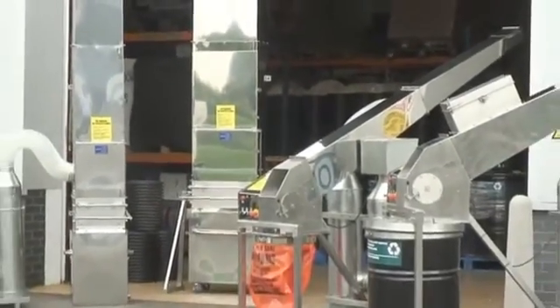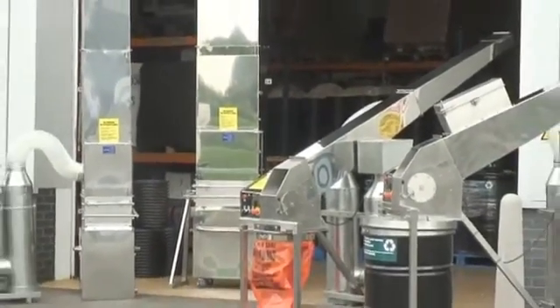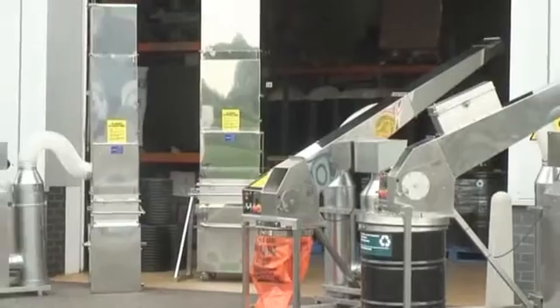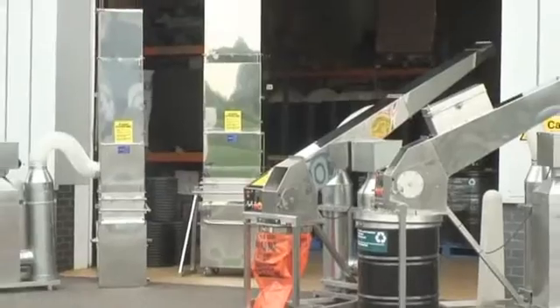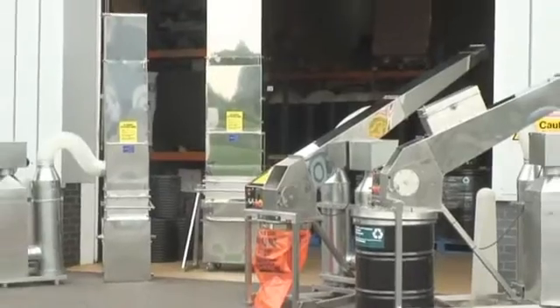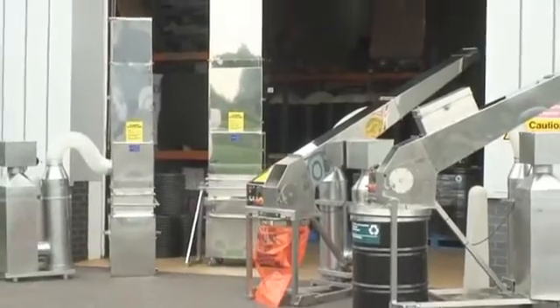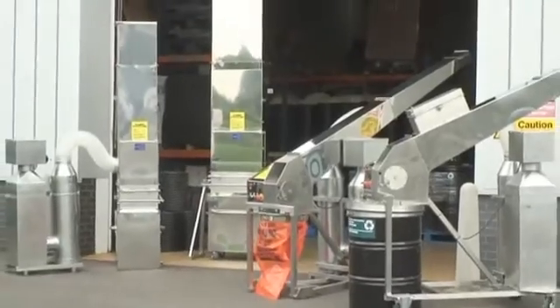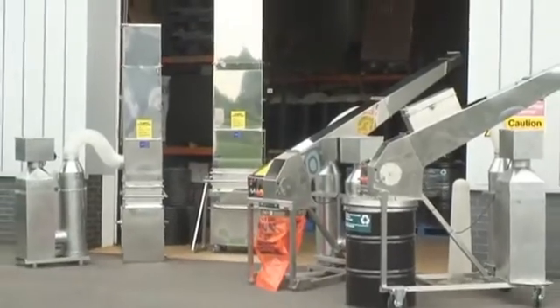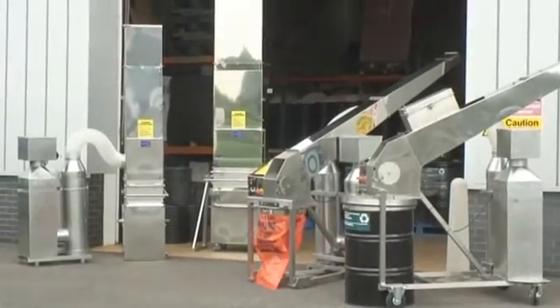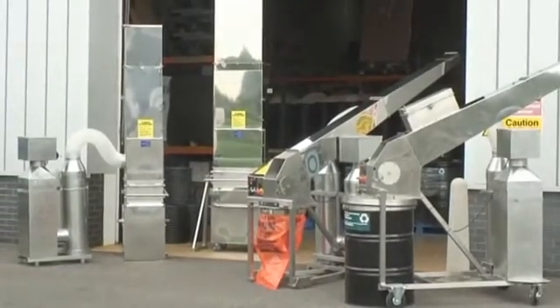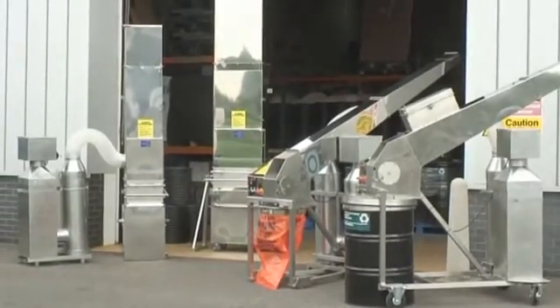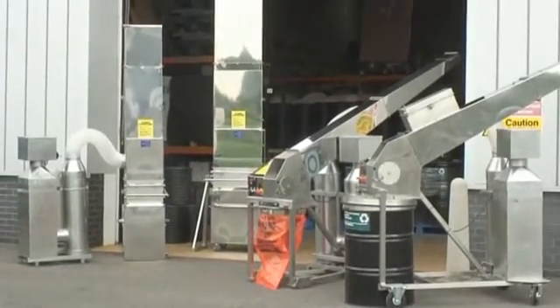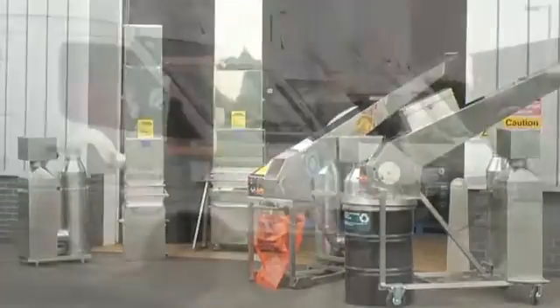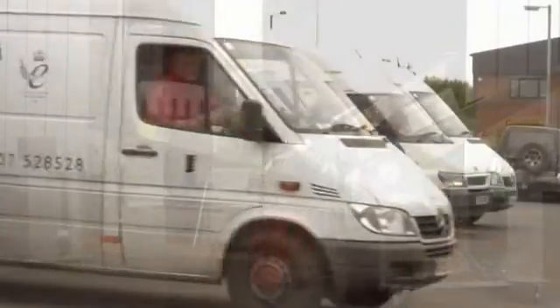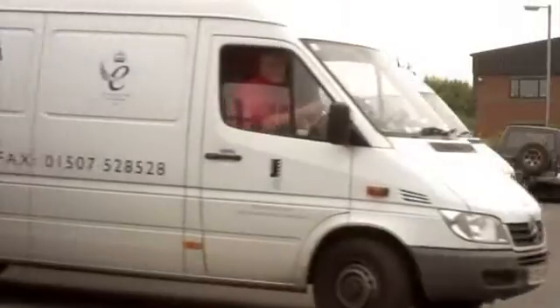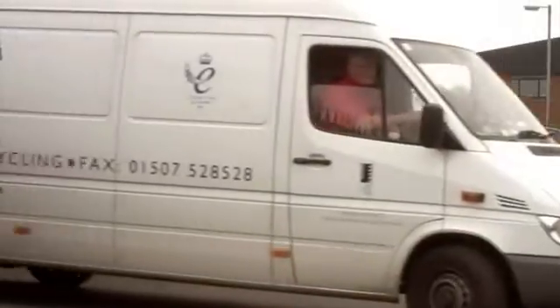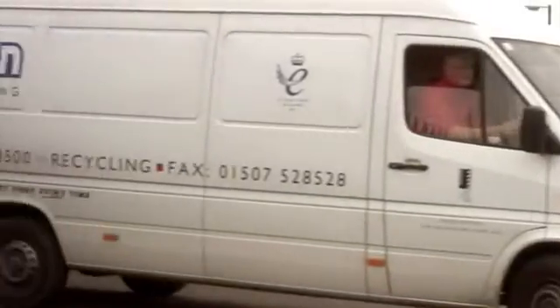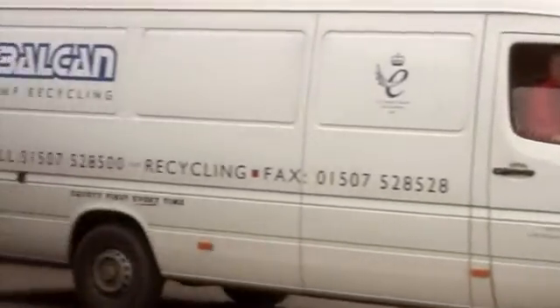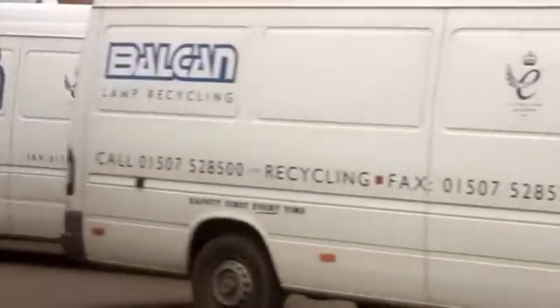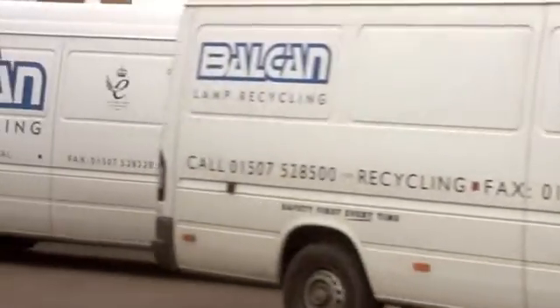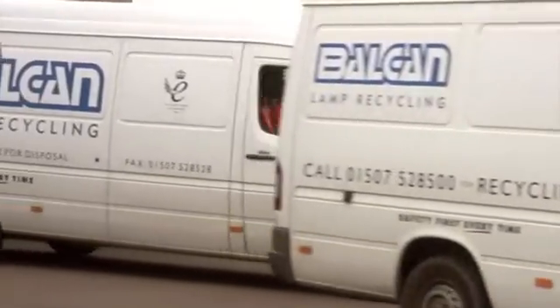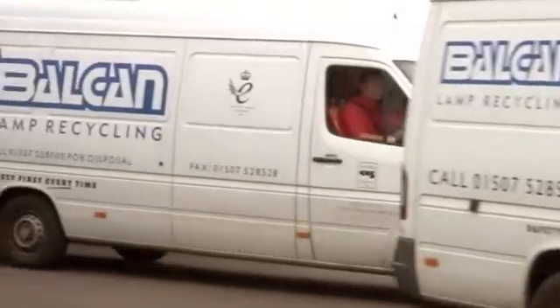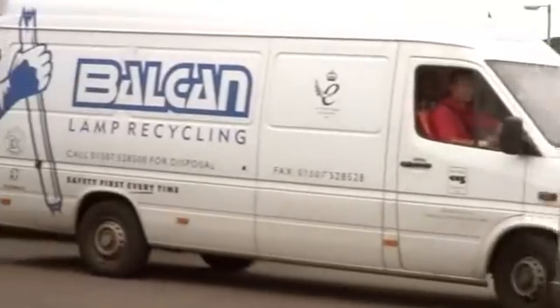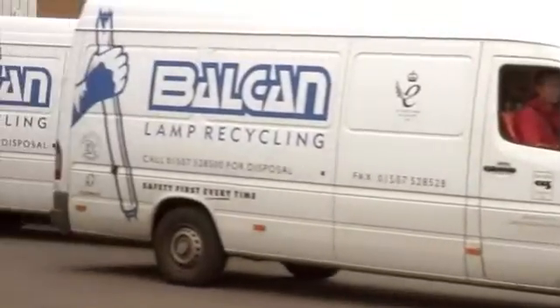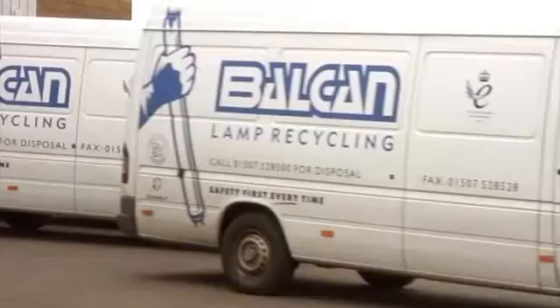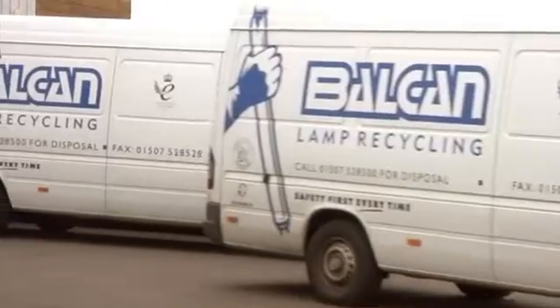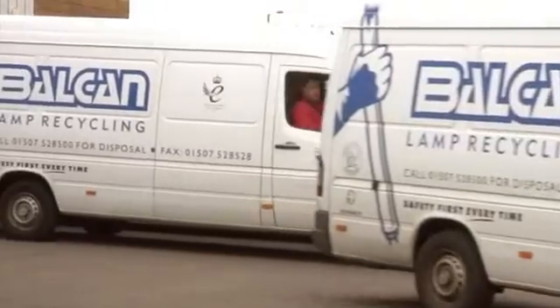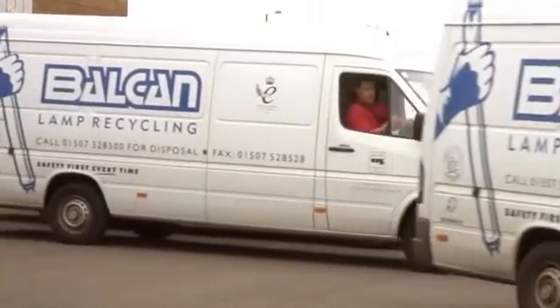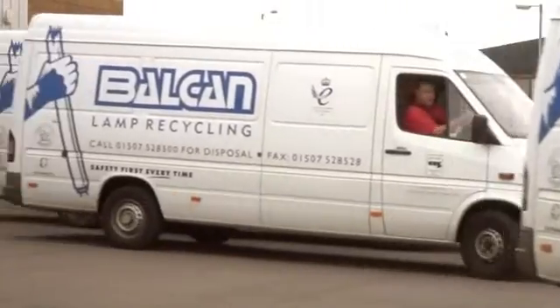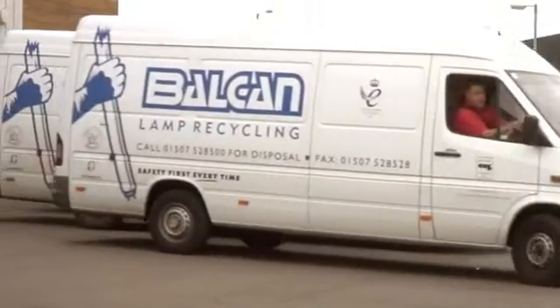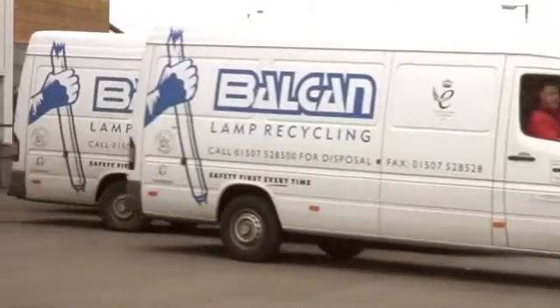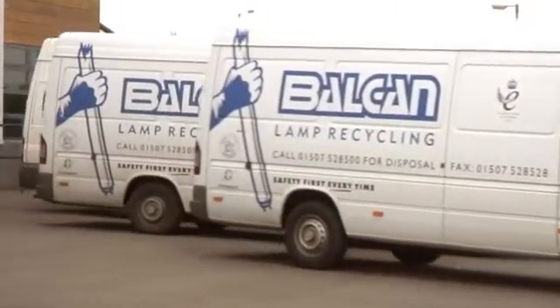And each day, their vans depart to all parts of the UK, to collect the drummed or bagged output, as well as whole lamps.